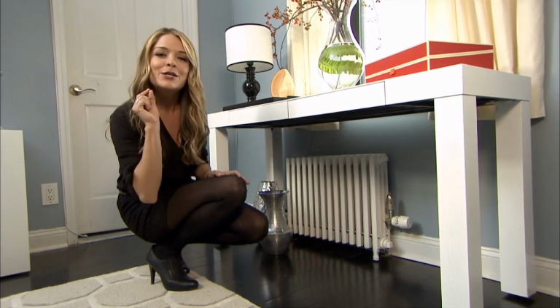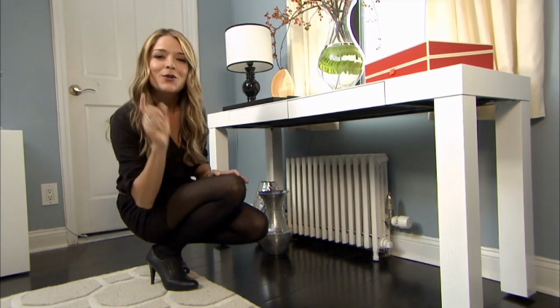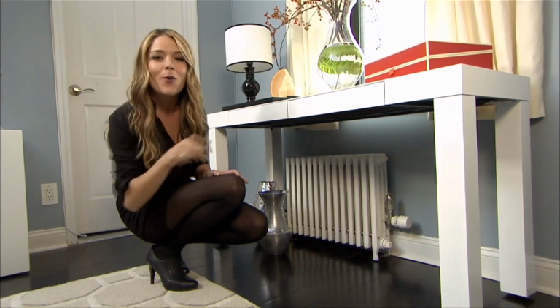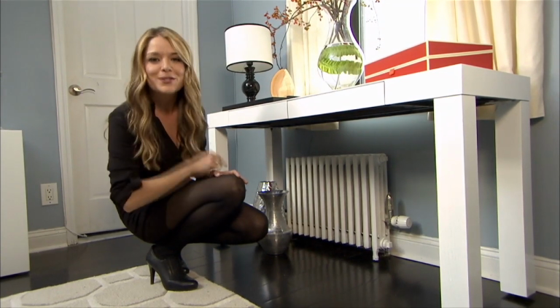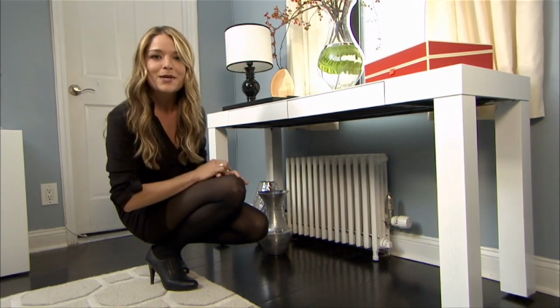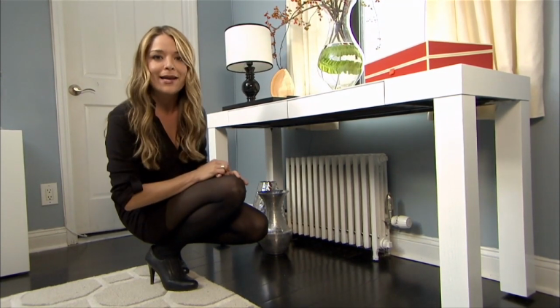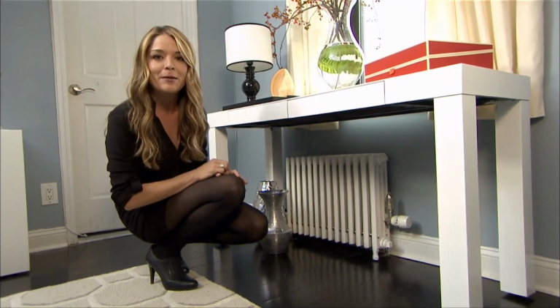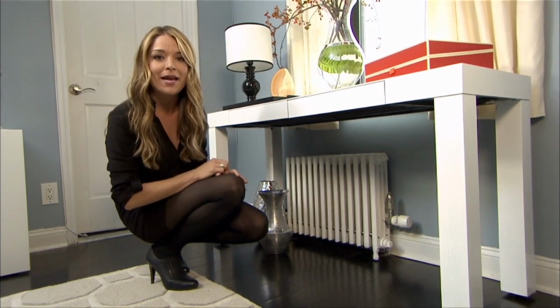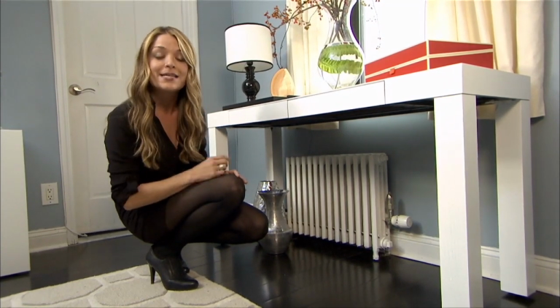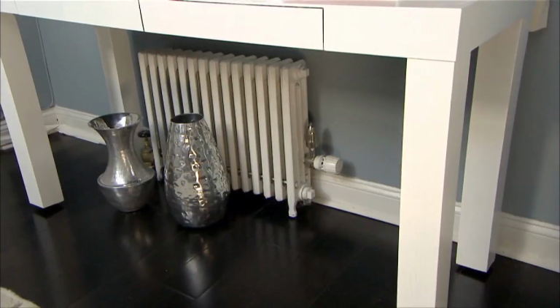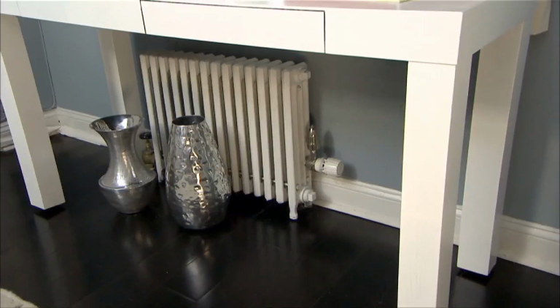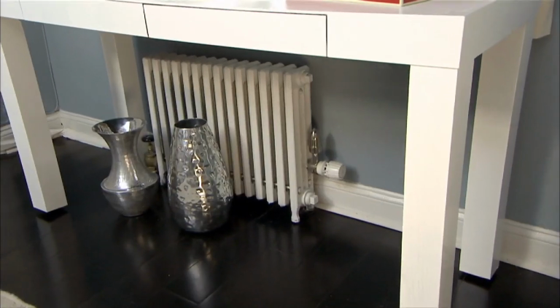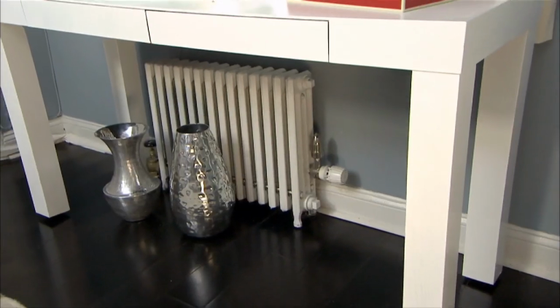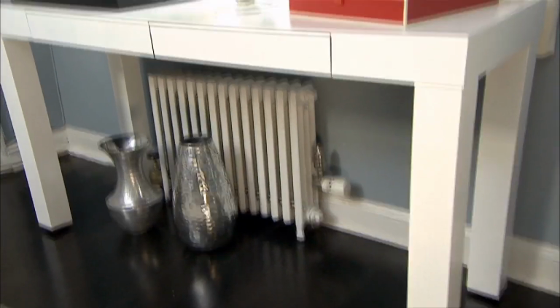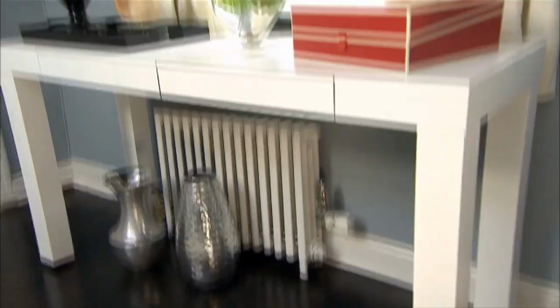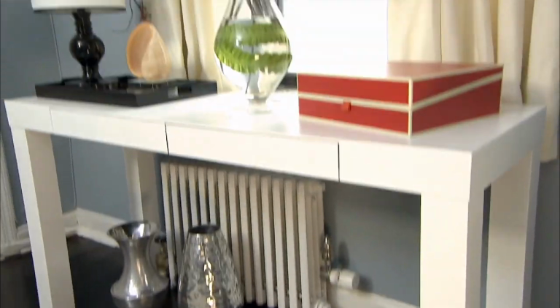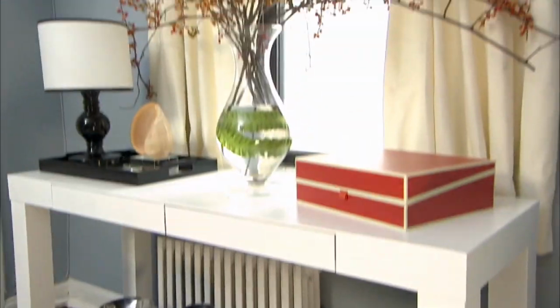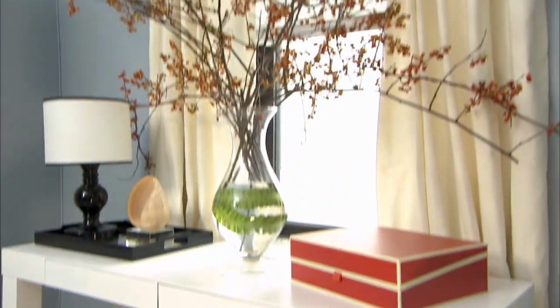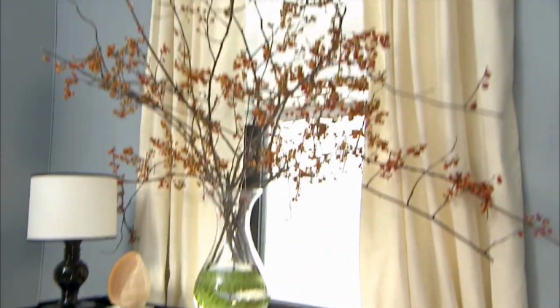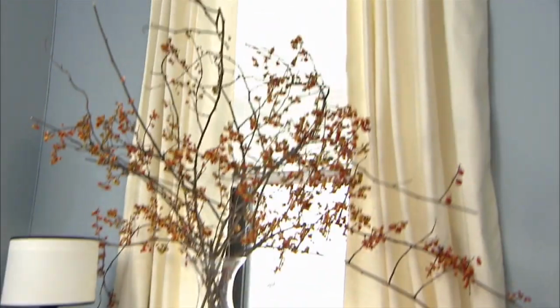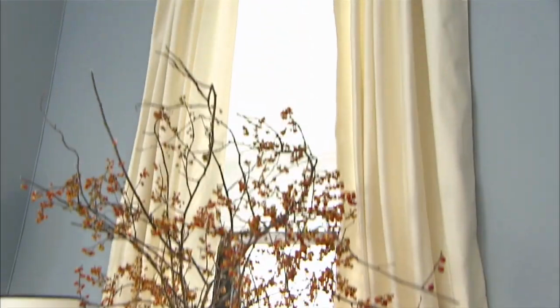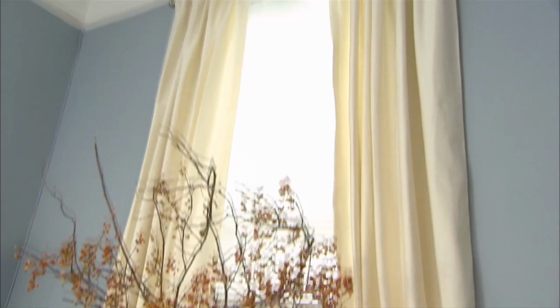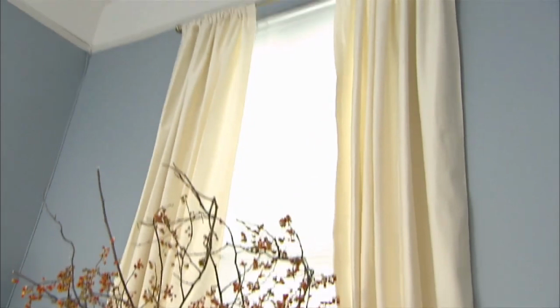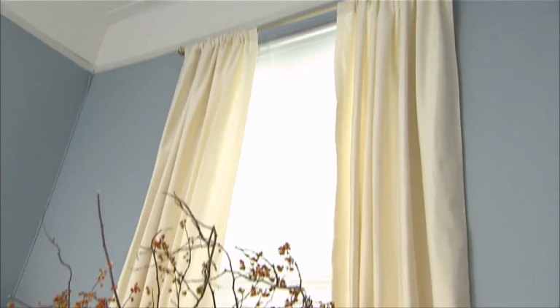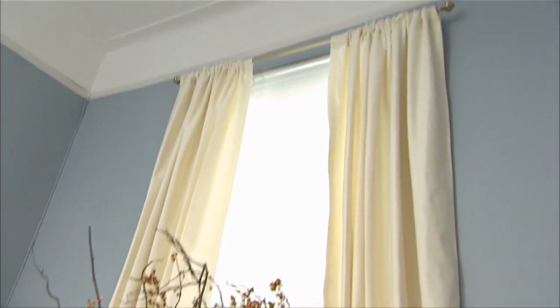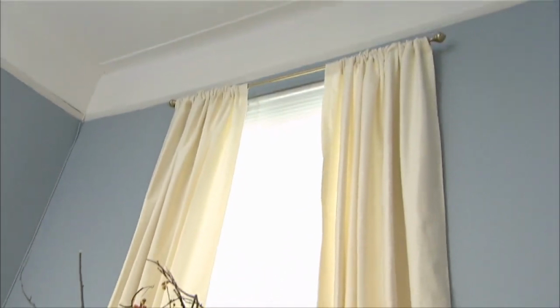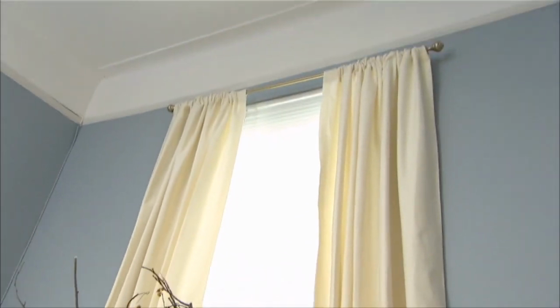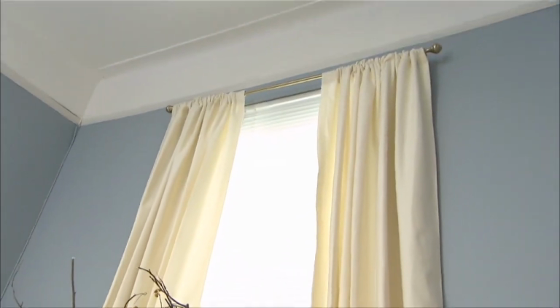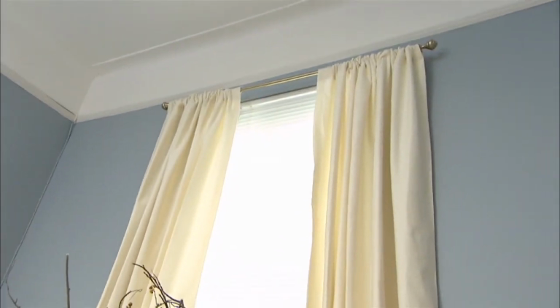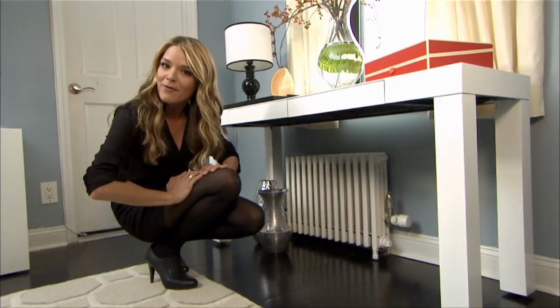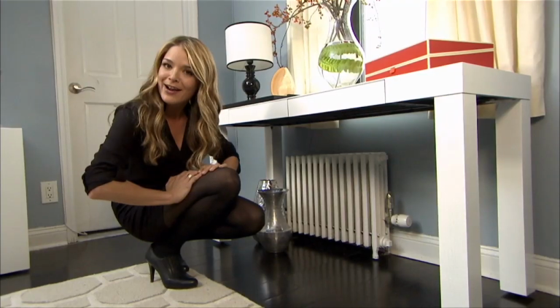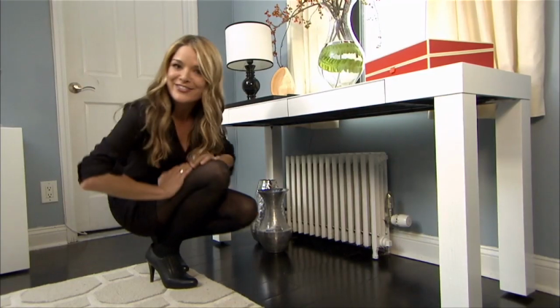Just always use high heat paint. And remember, never hang curtains too close to the radiator, because it could be a fire hazard.